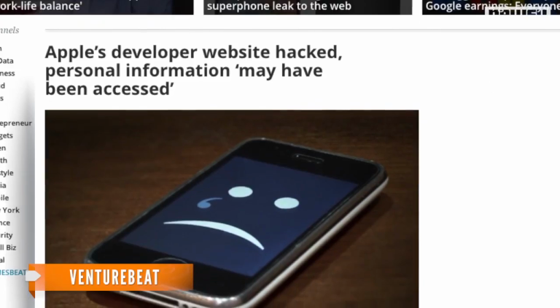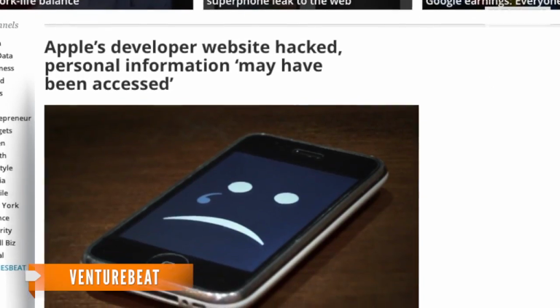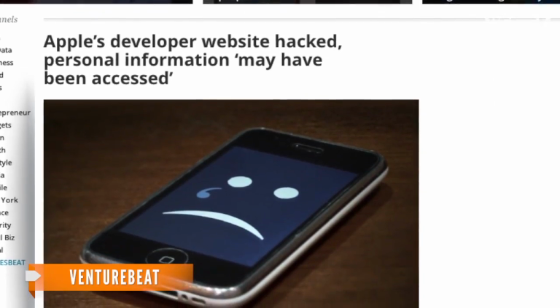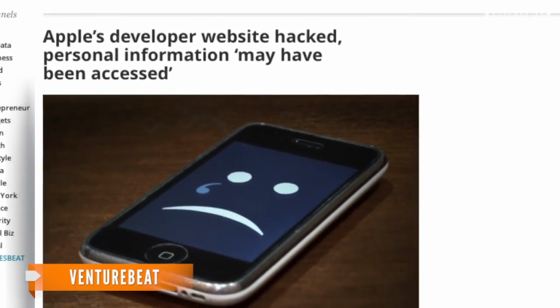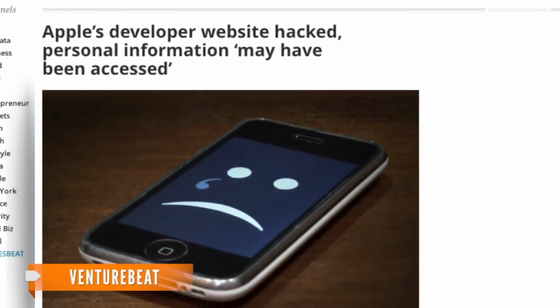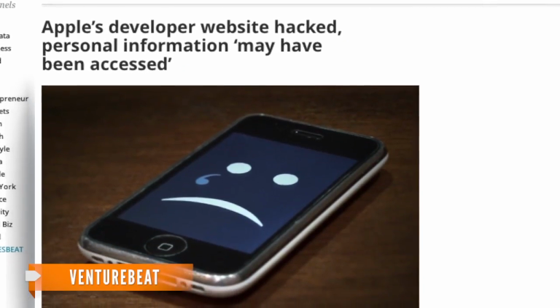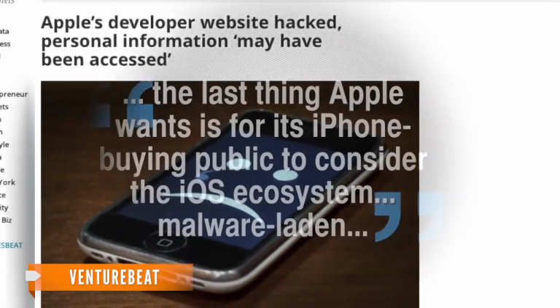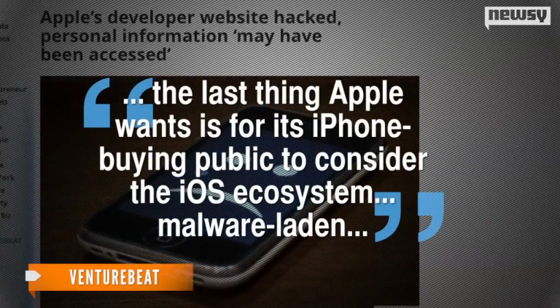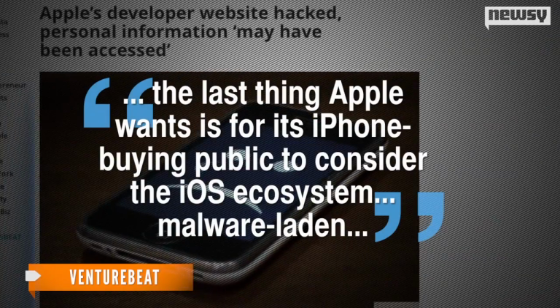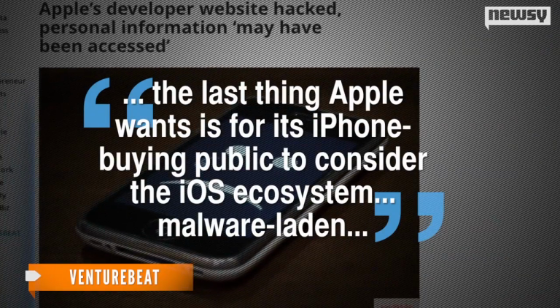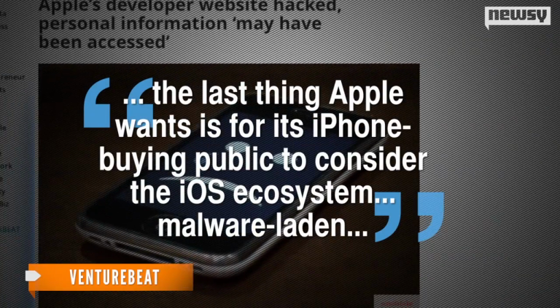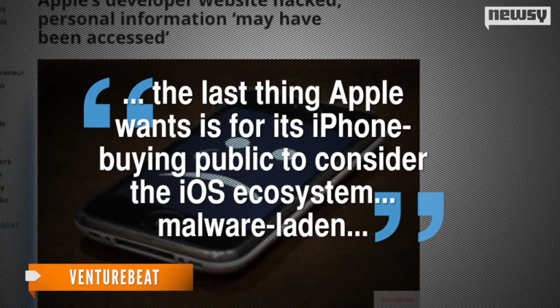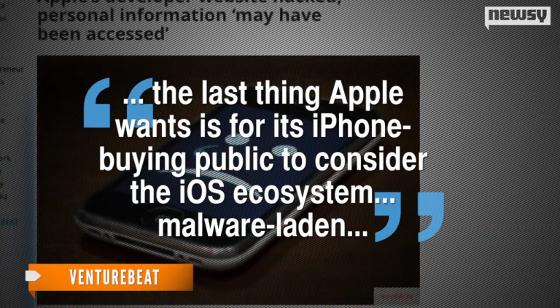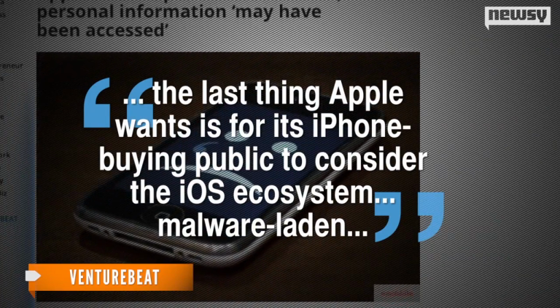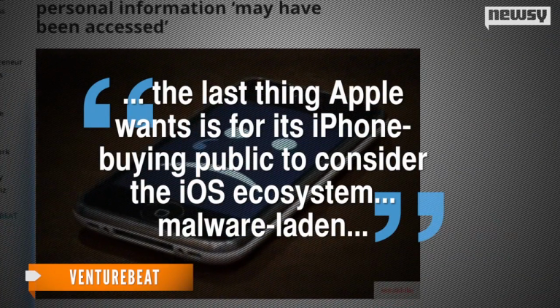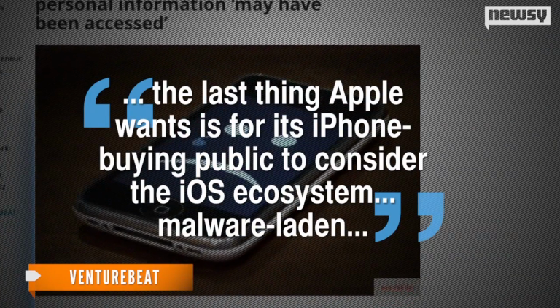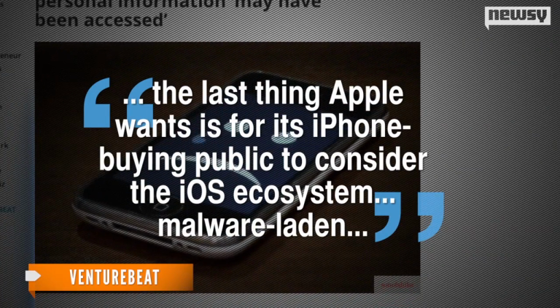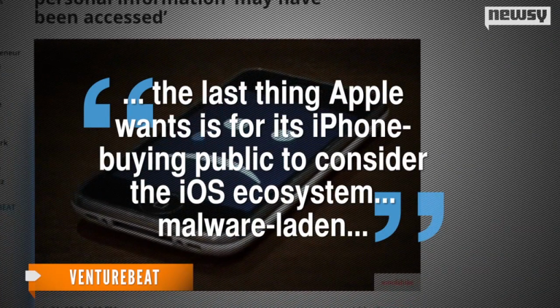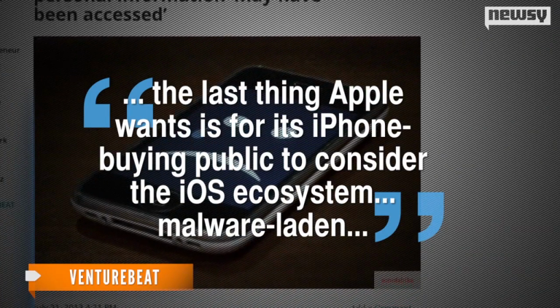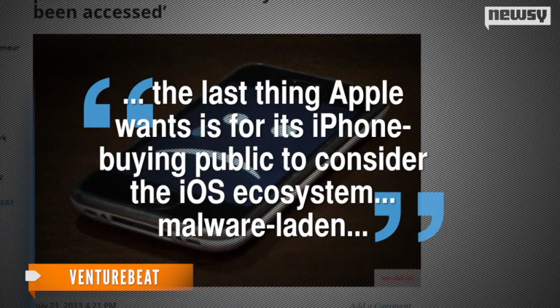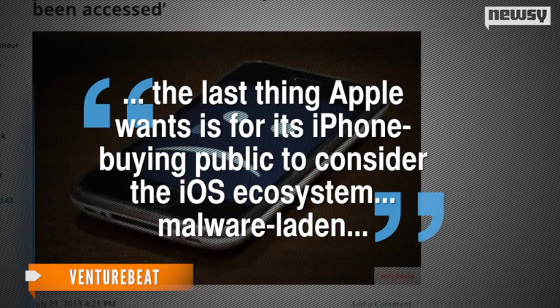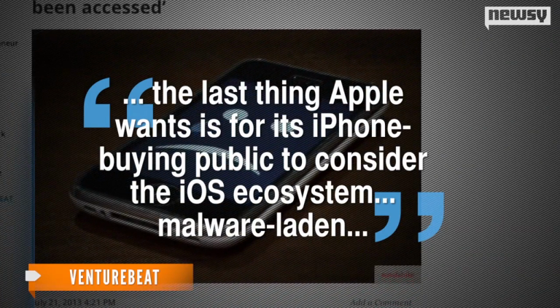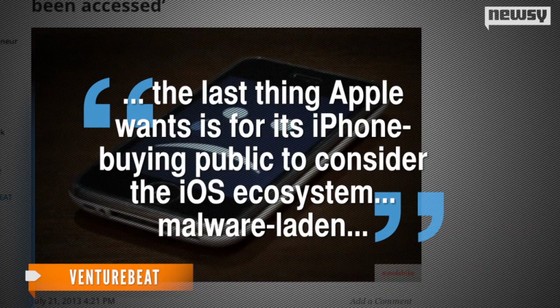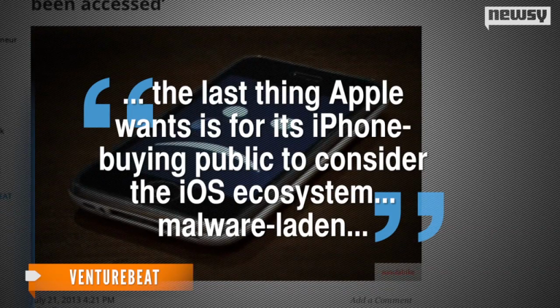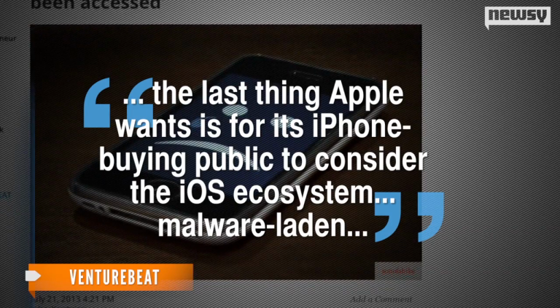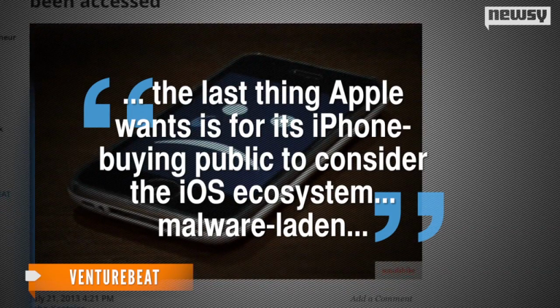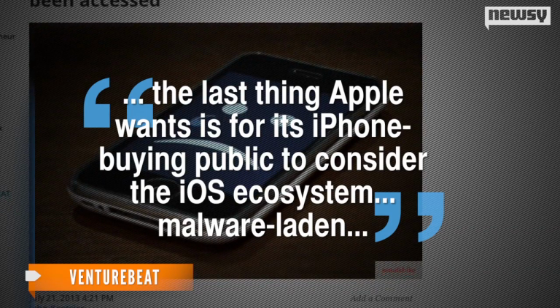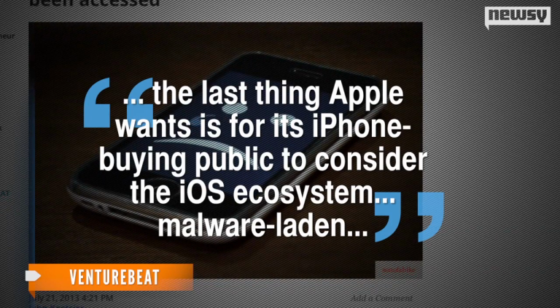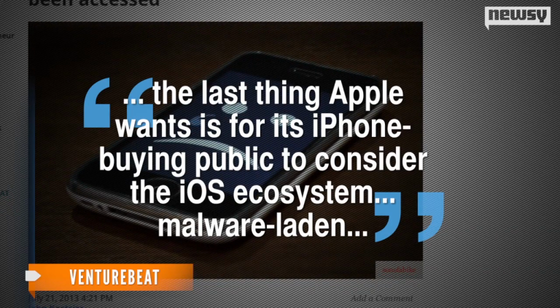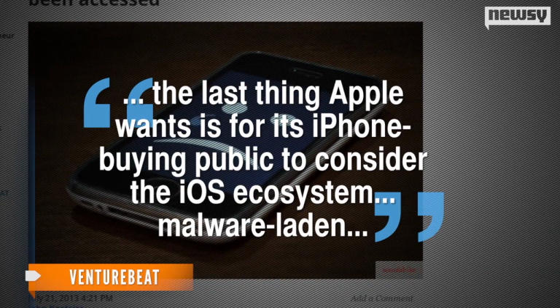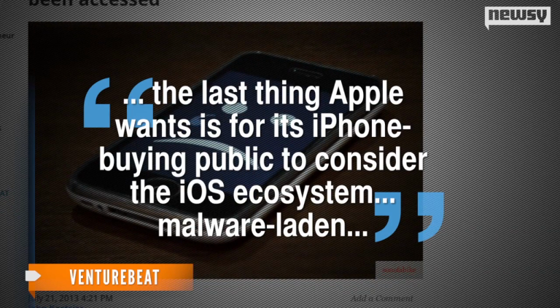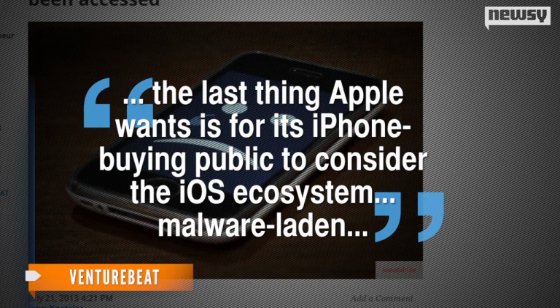And according to VentureBeat, the last thing Apple wants is for its iPhone-buying public to consider the iOS ecosystem malware-laden.